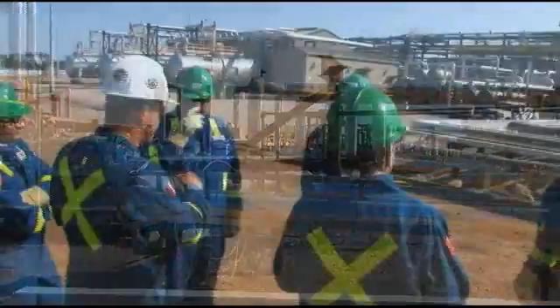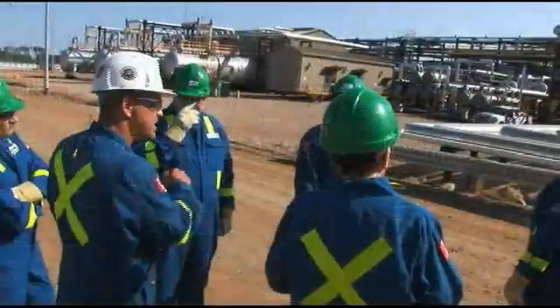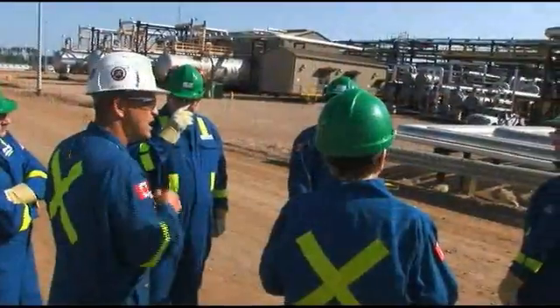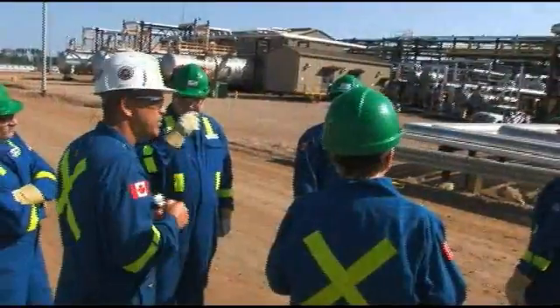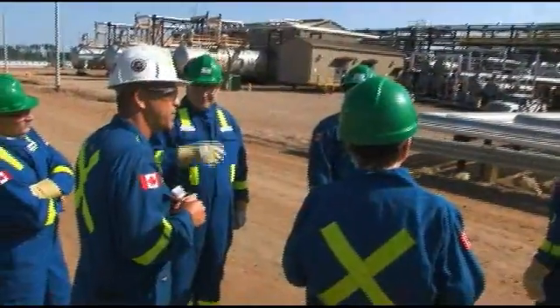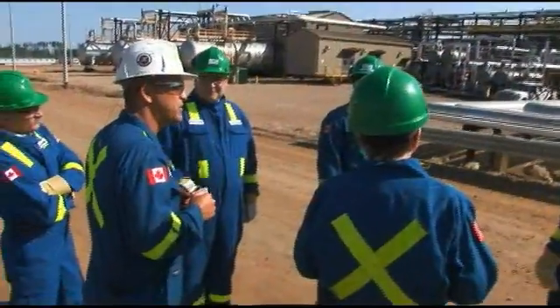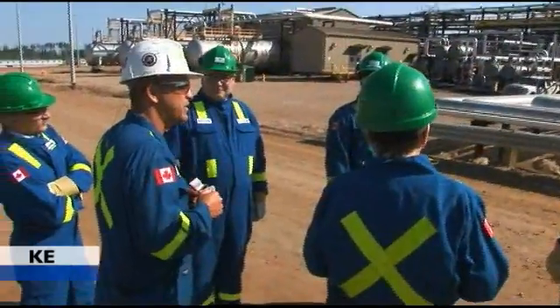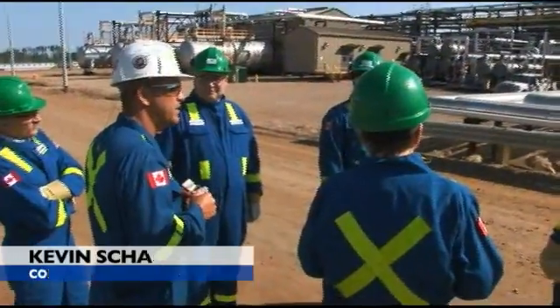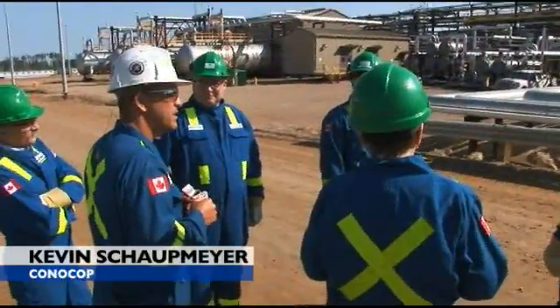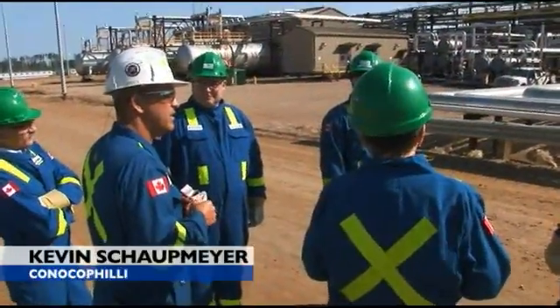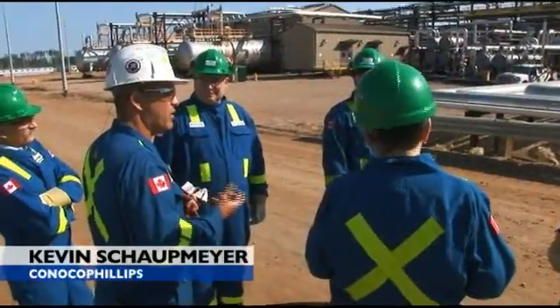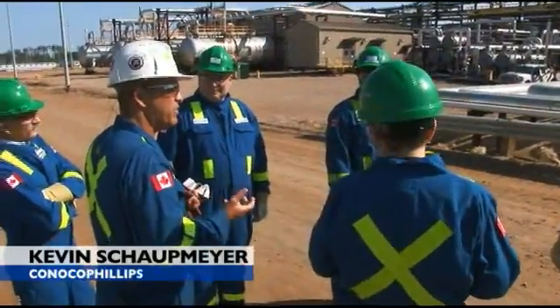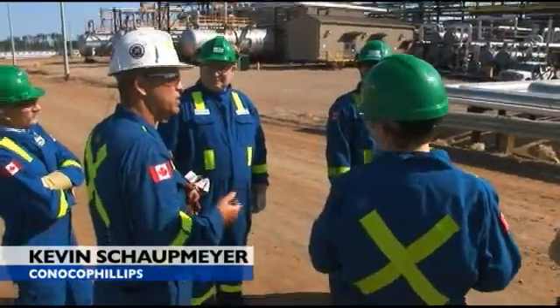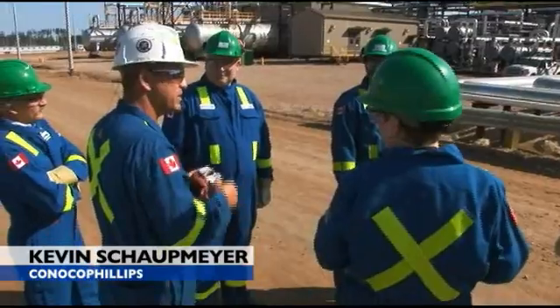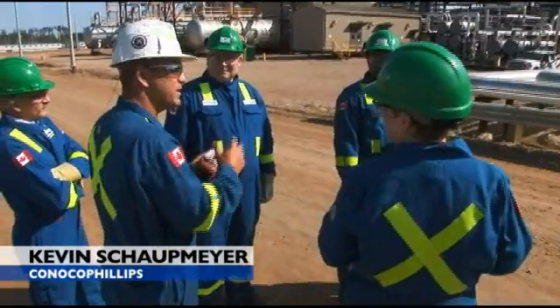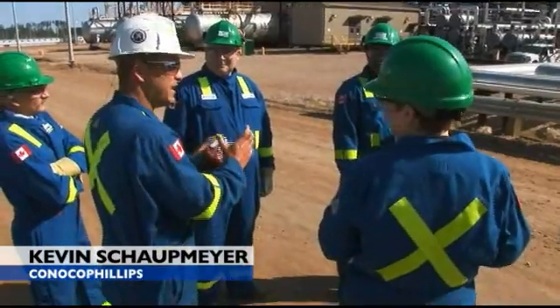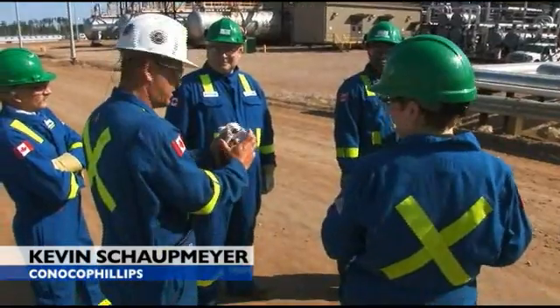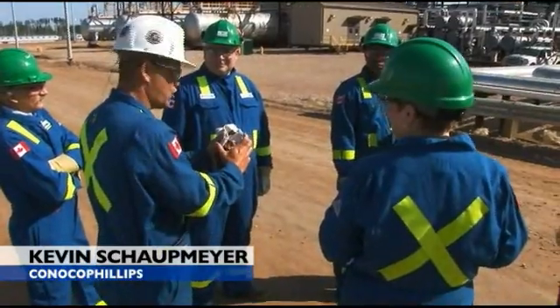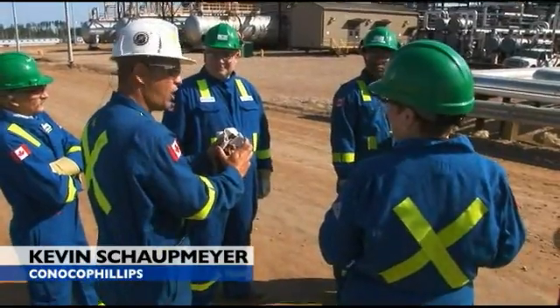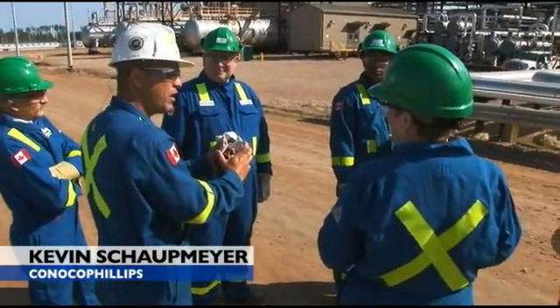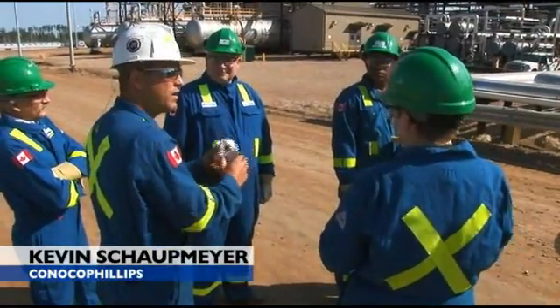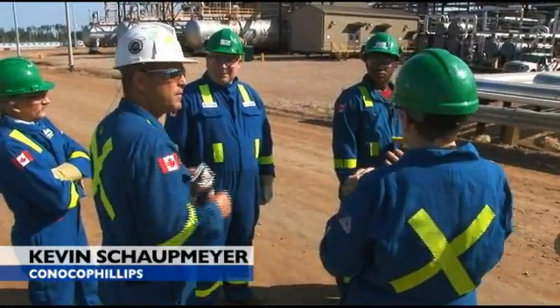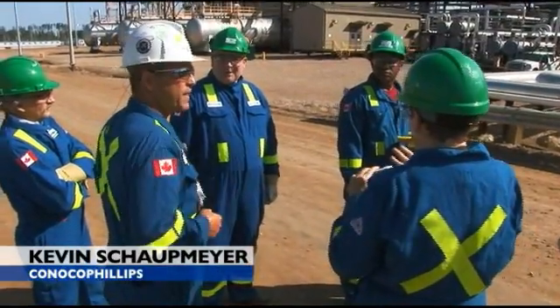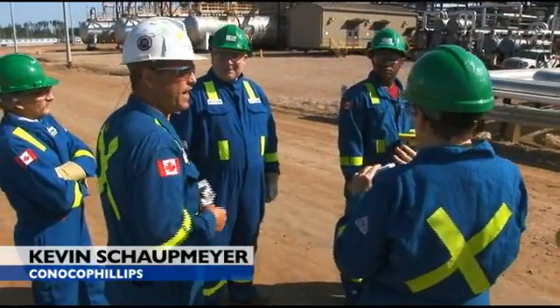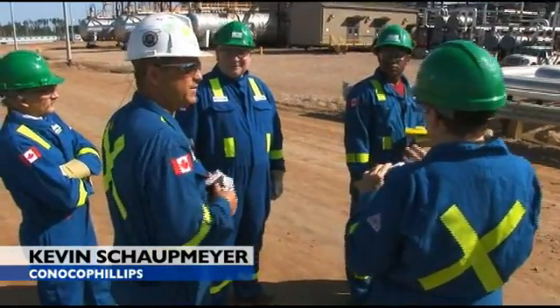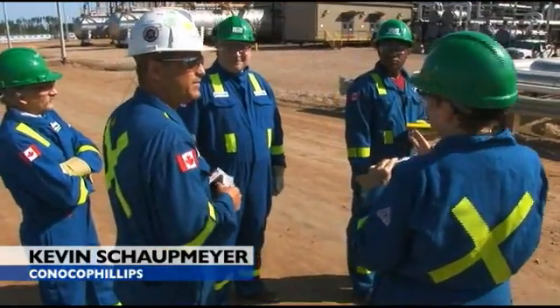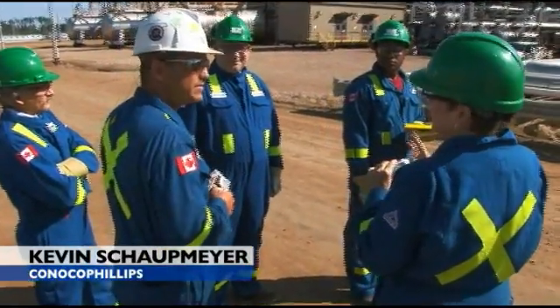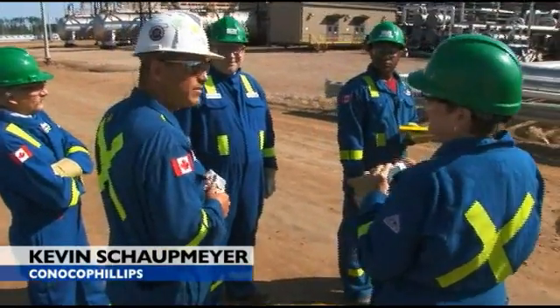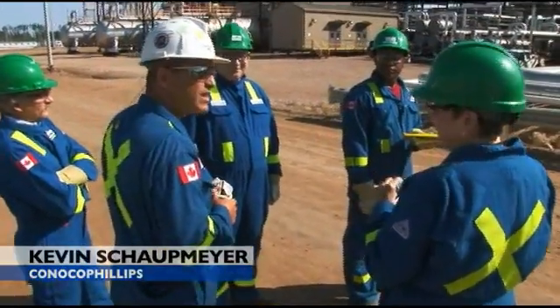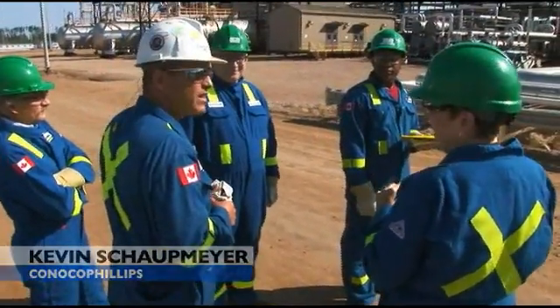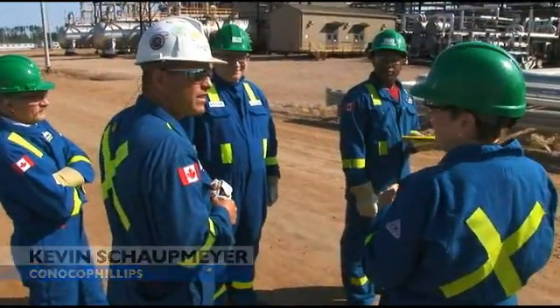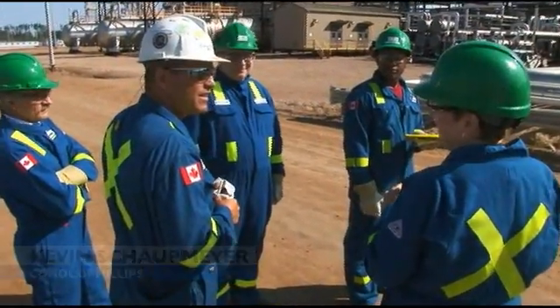Did you see a sample of the bitumen, the raw bitumen in that jar? I'm getting it off my hand.